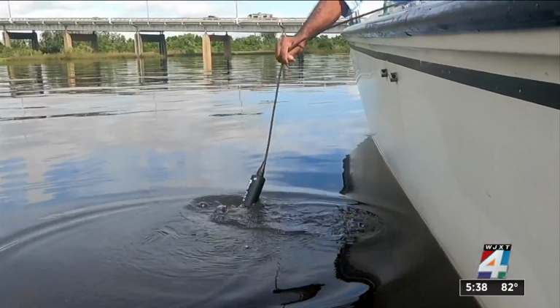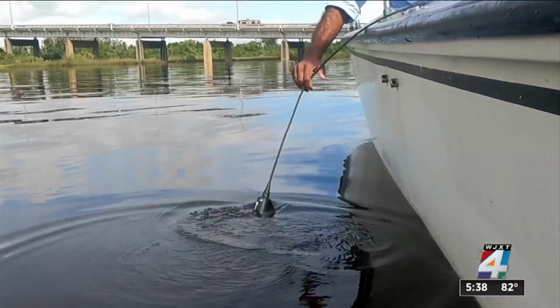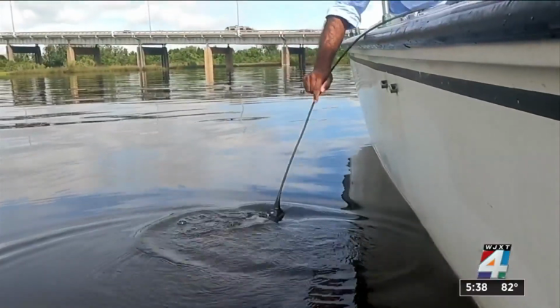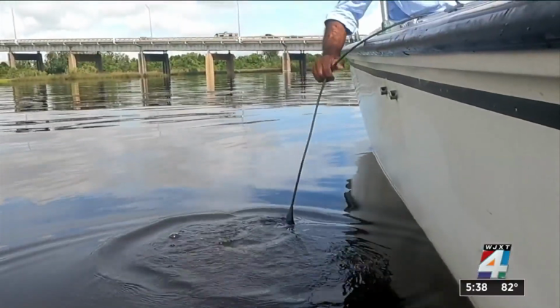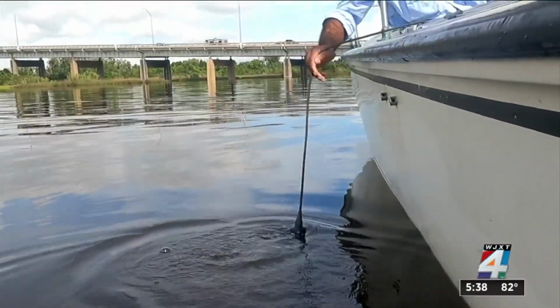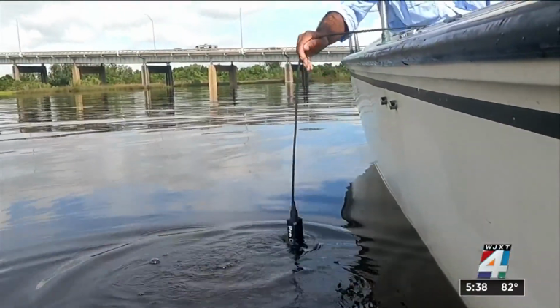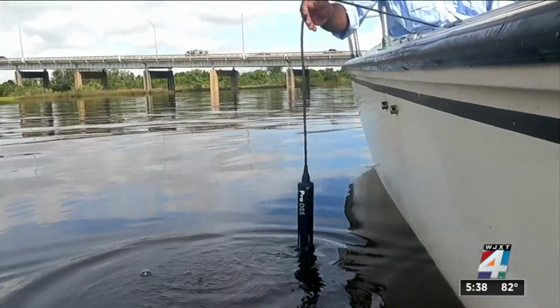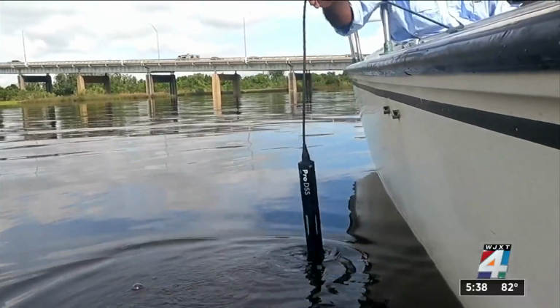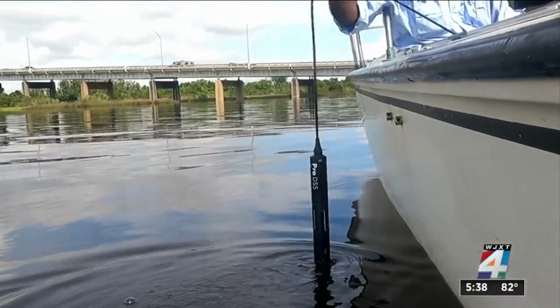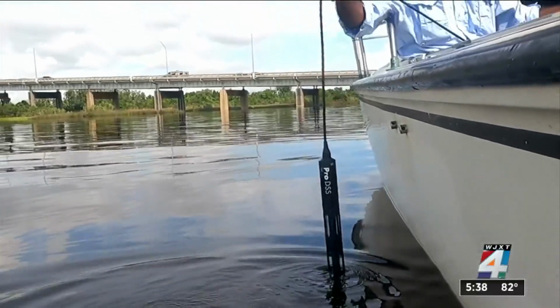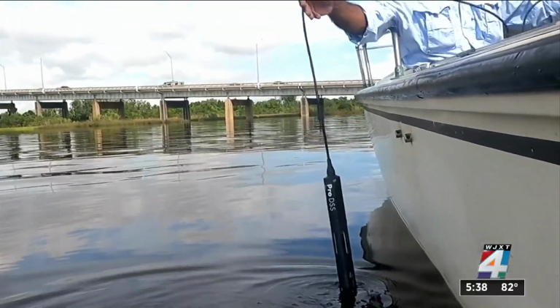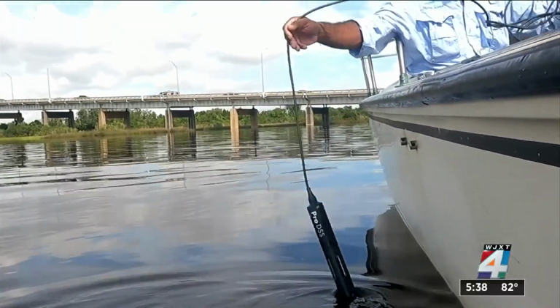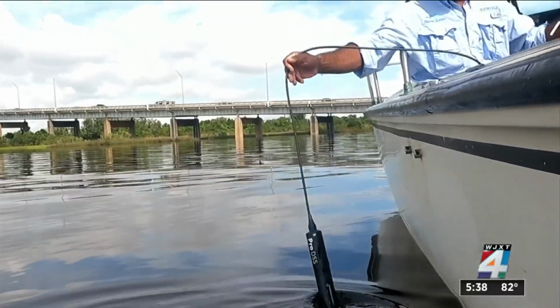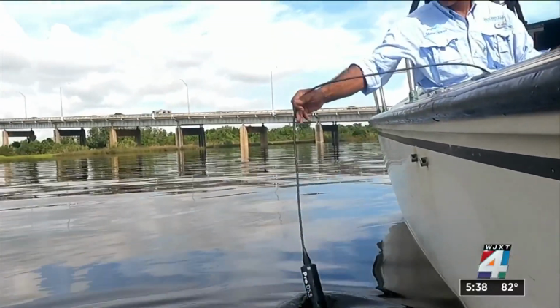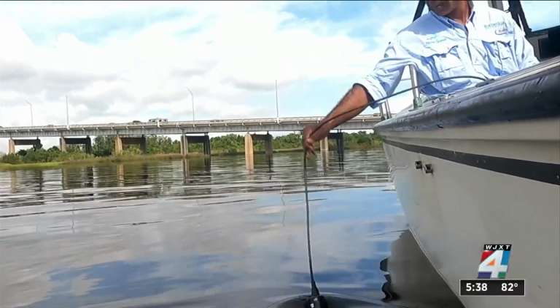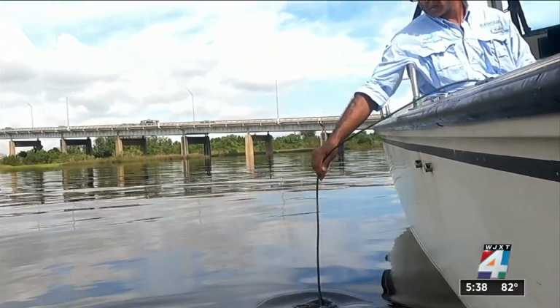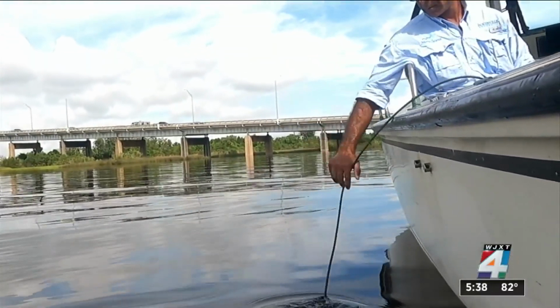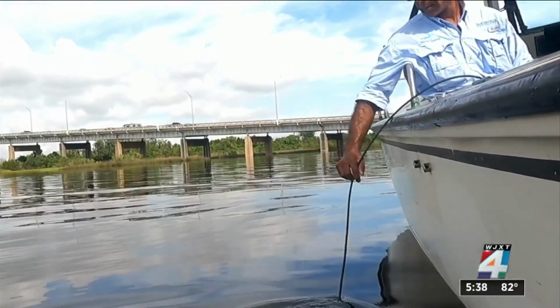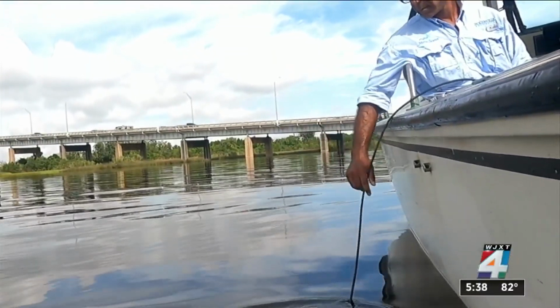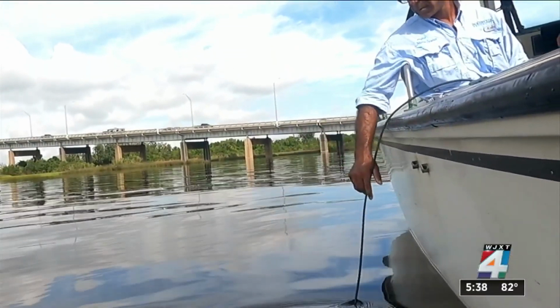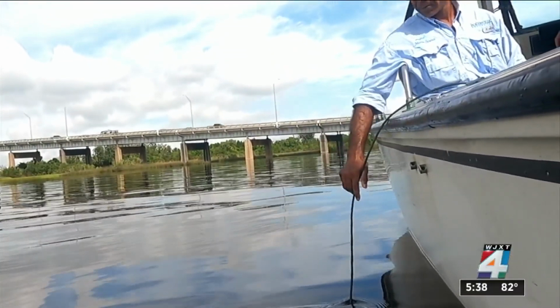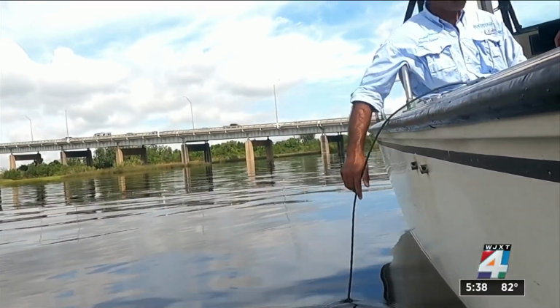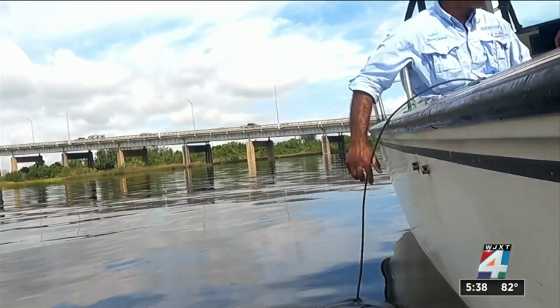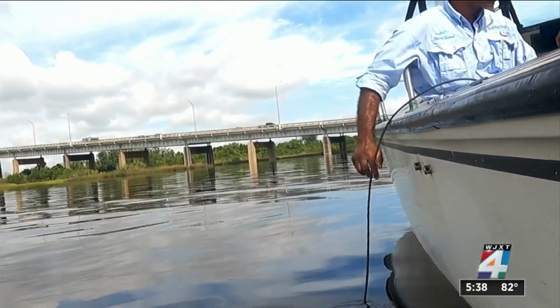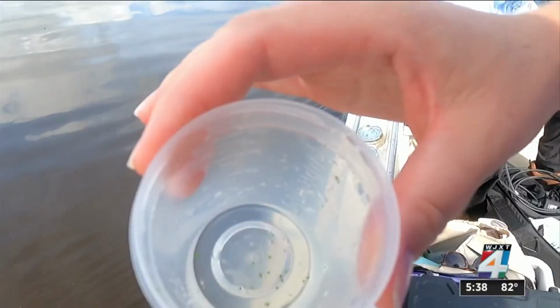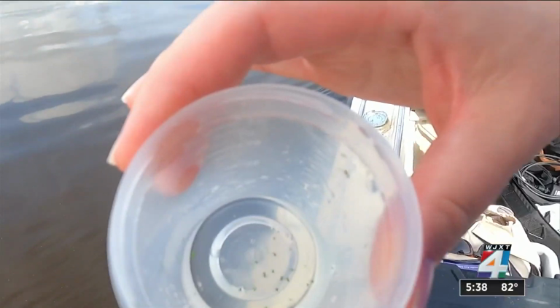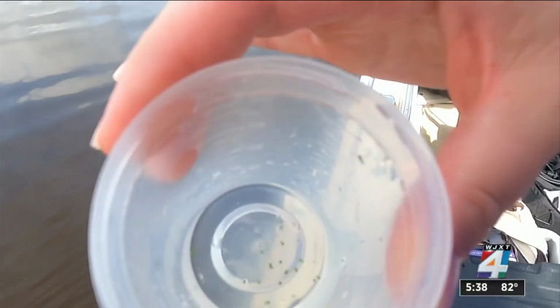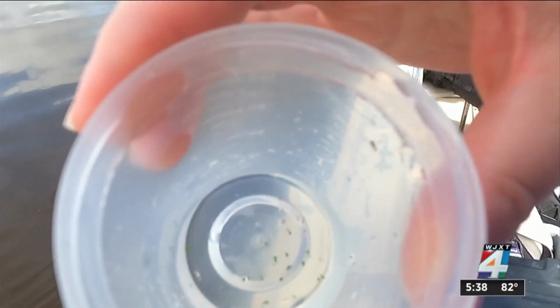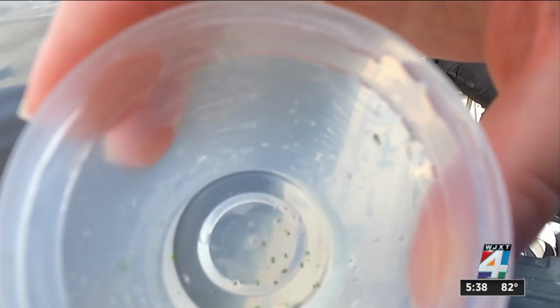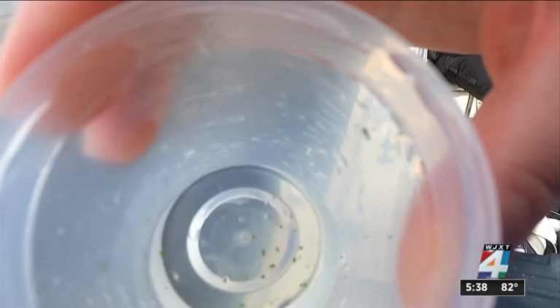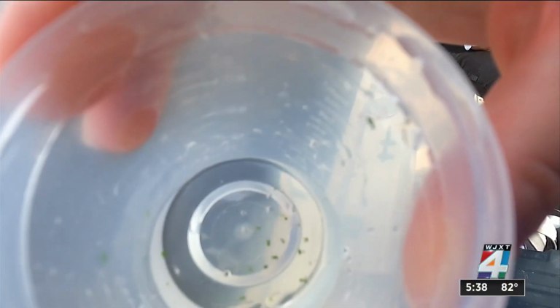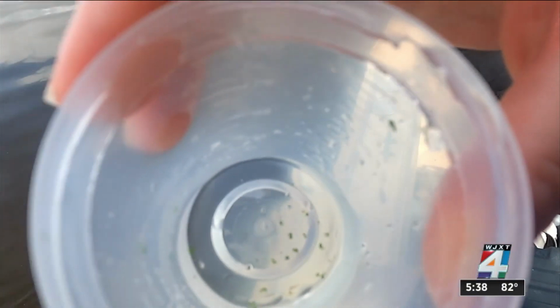Scientists use a device to measure the quality, temperature, and salt in the water to see how it affects the blooms.